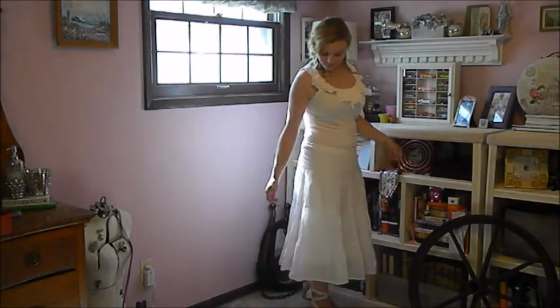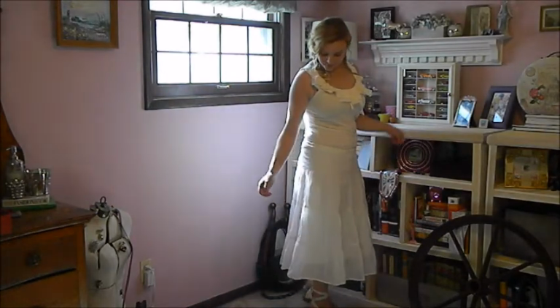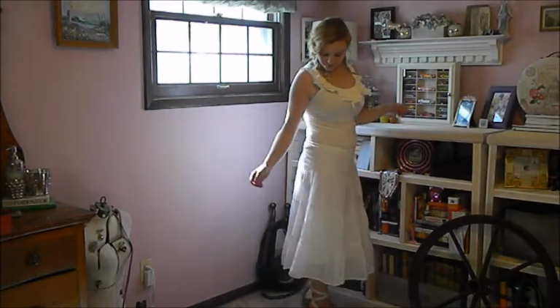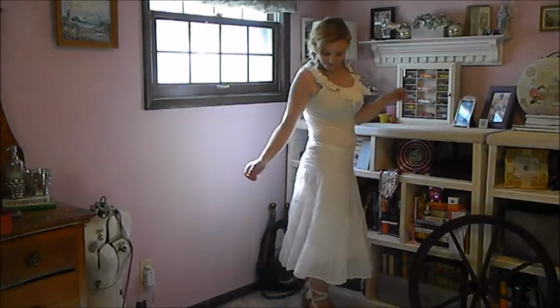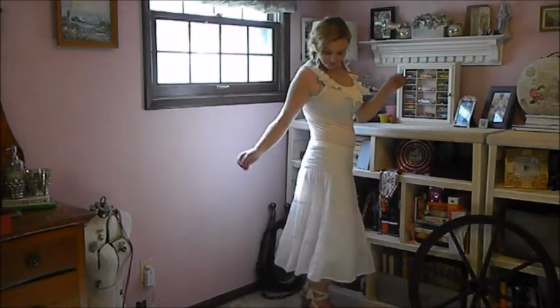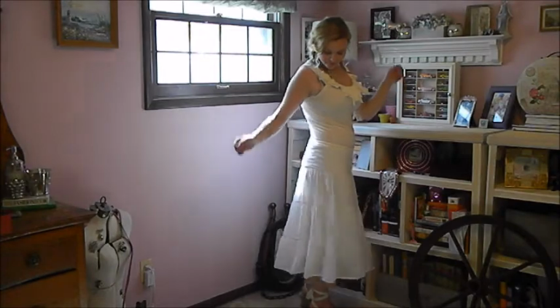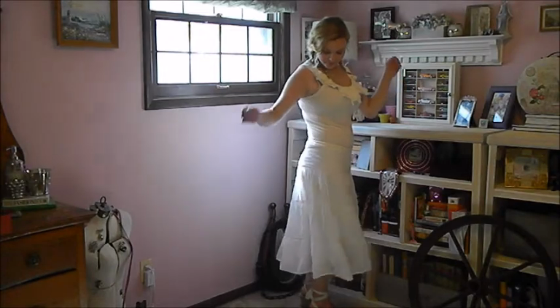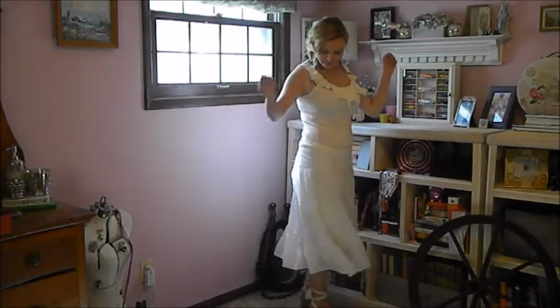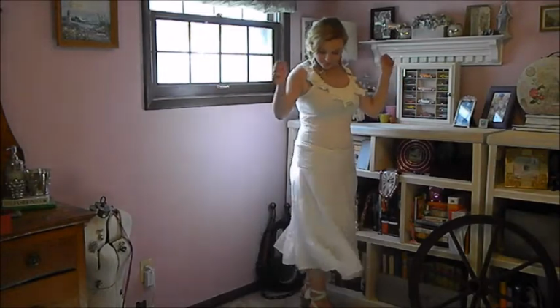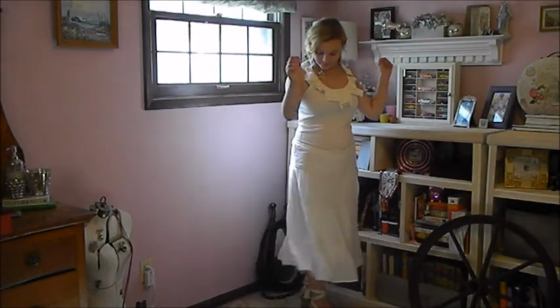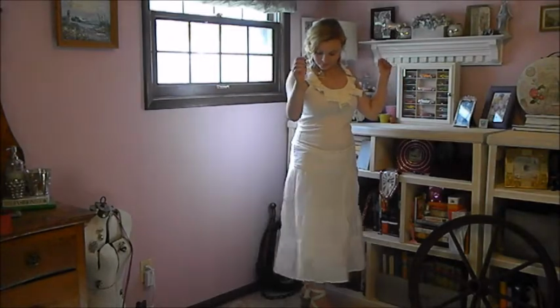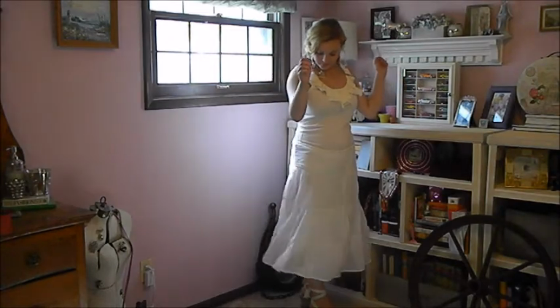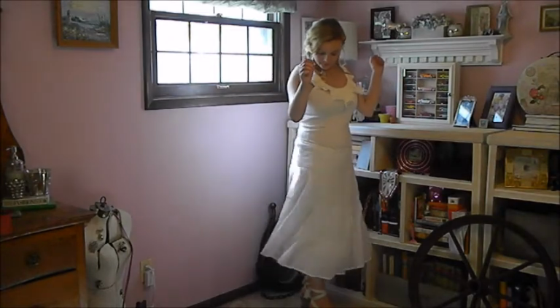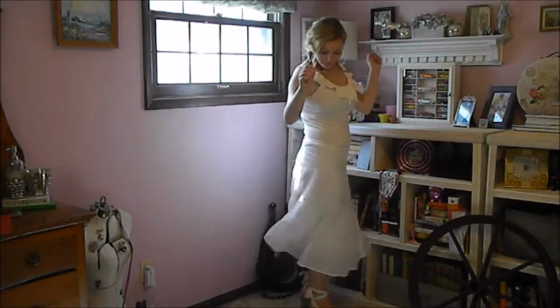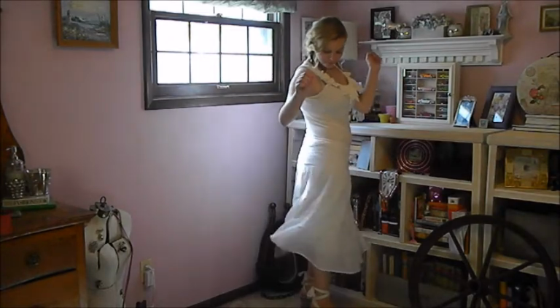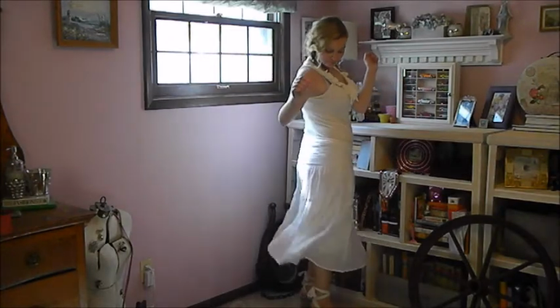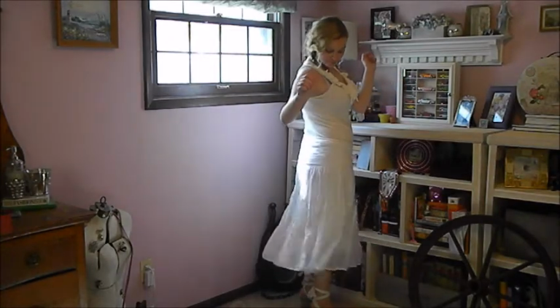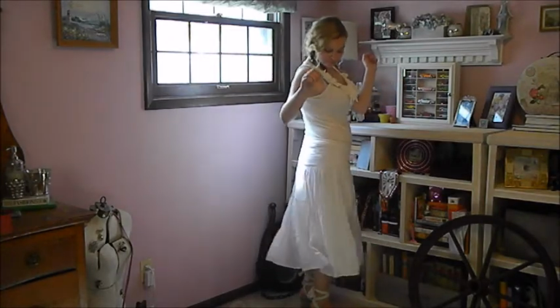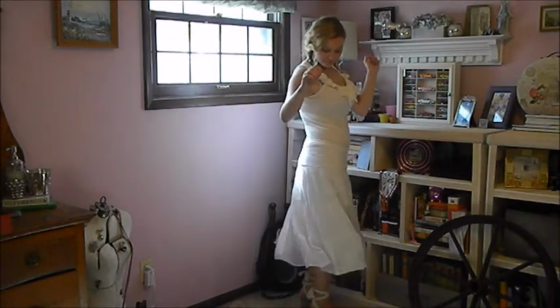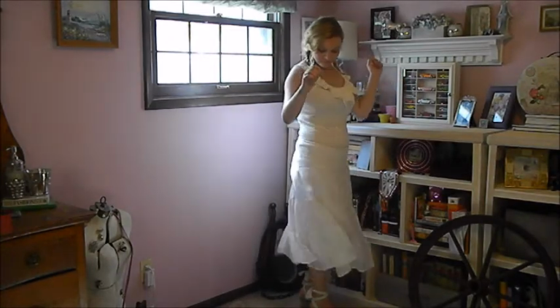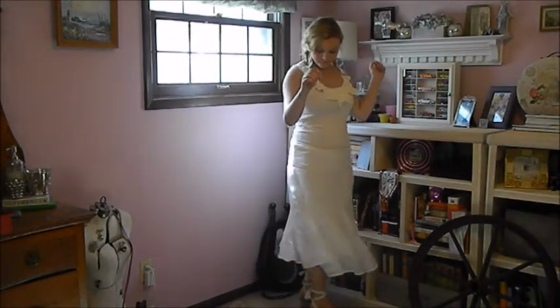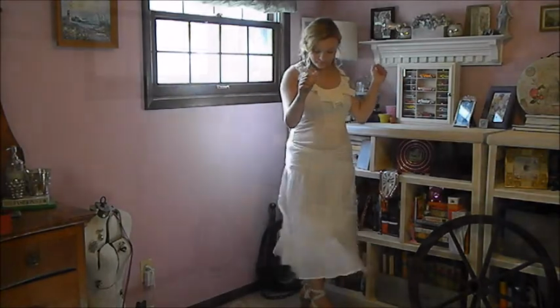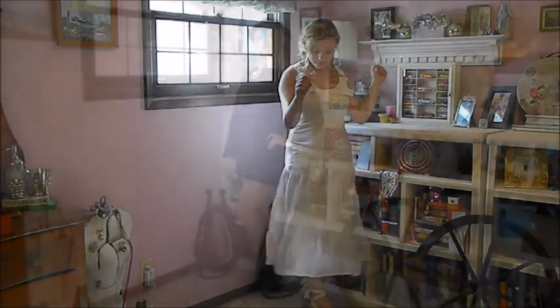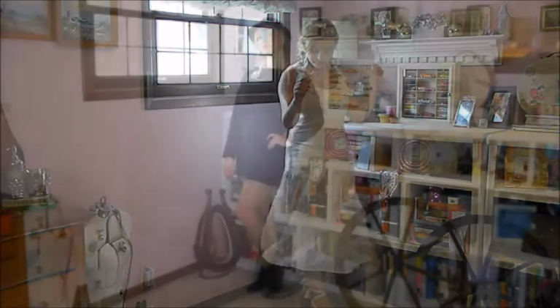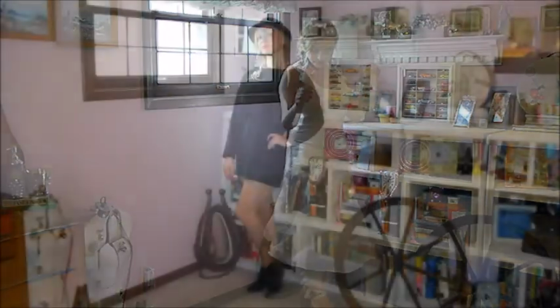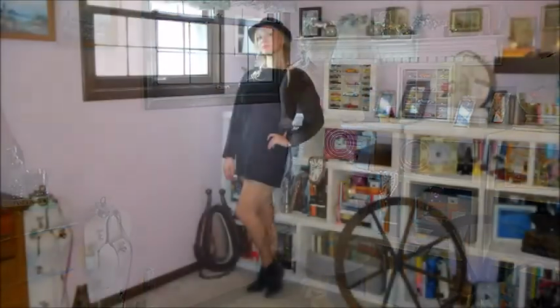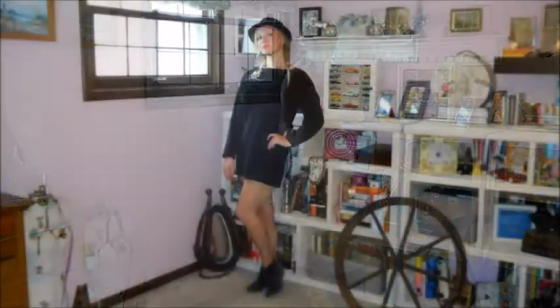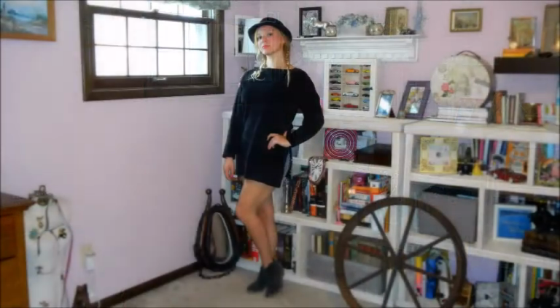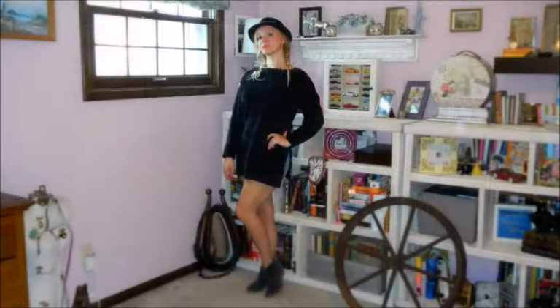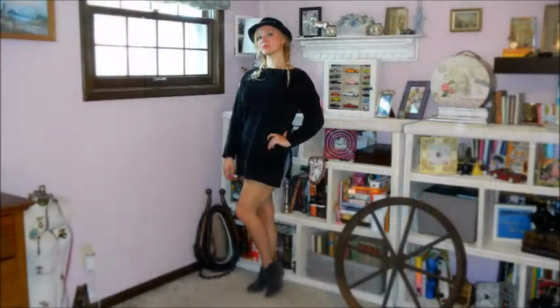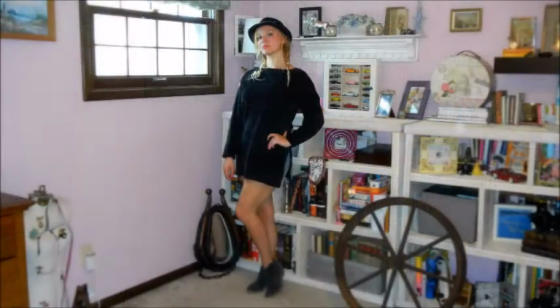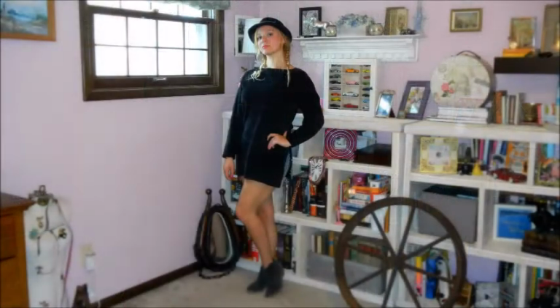I'd probably wear this out on a date or out to dinner. I just think it's a really fun, kind of casual outfit — casually romantic.